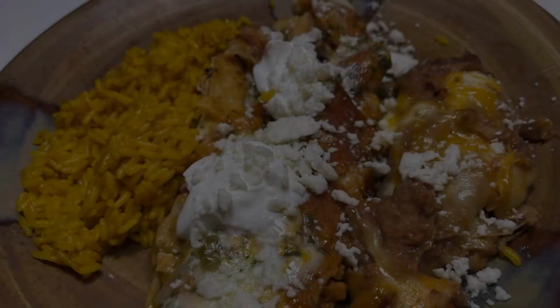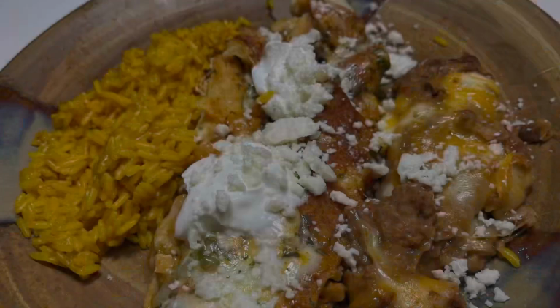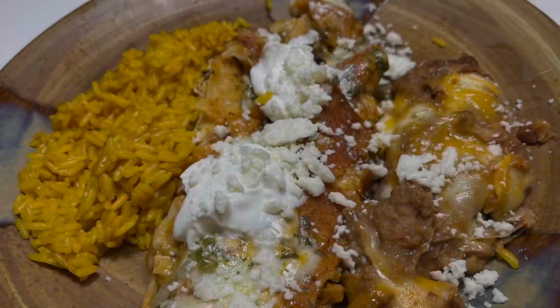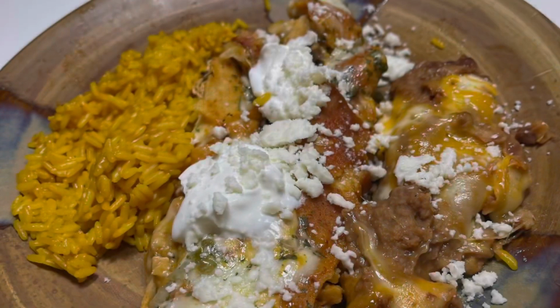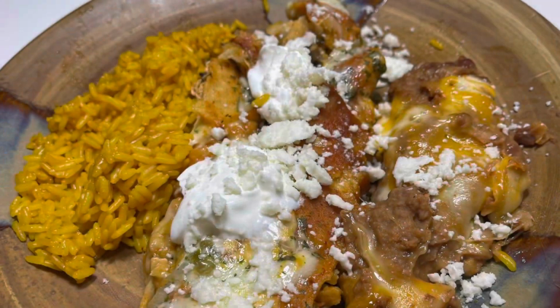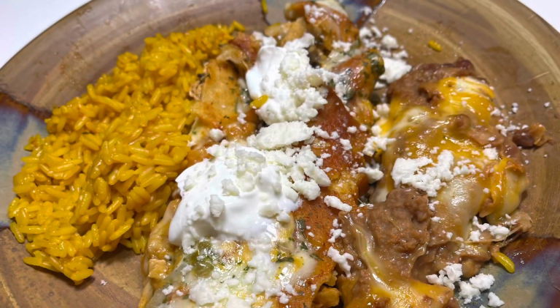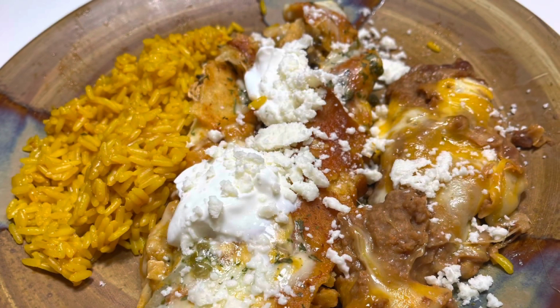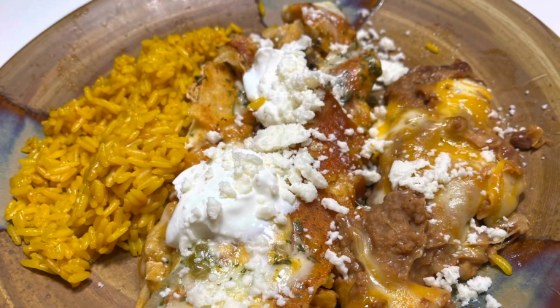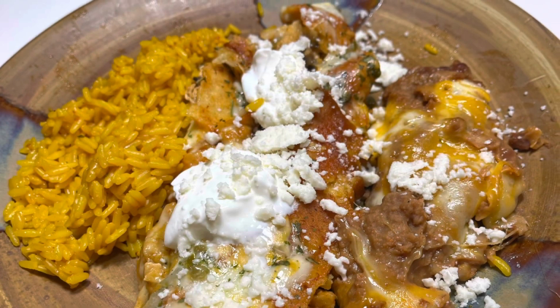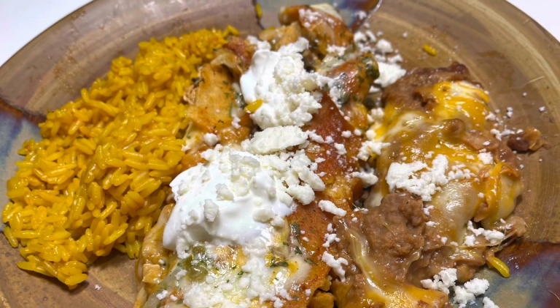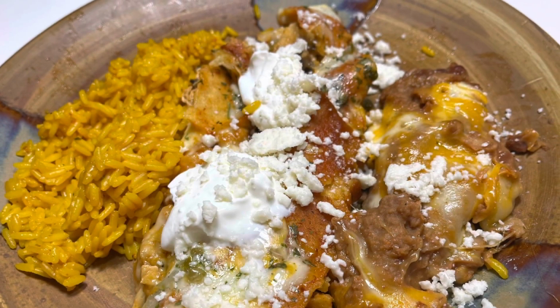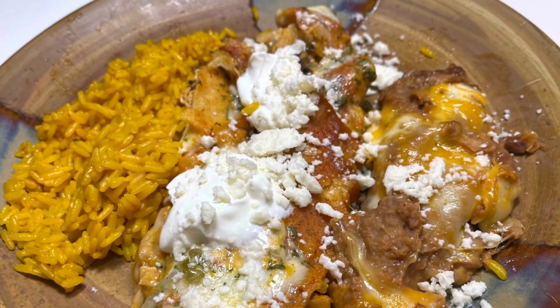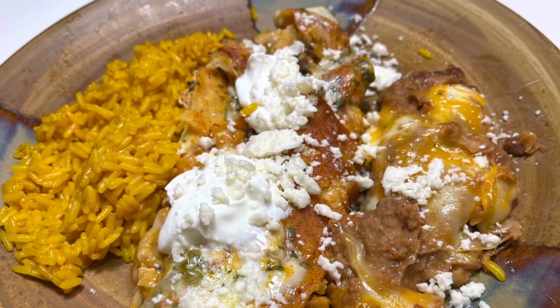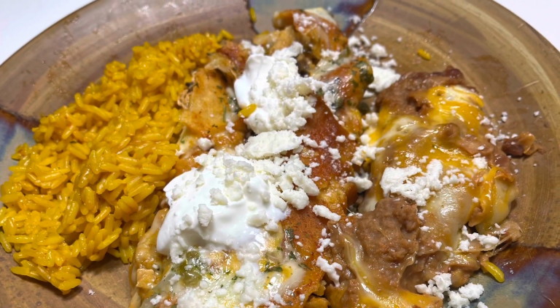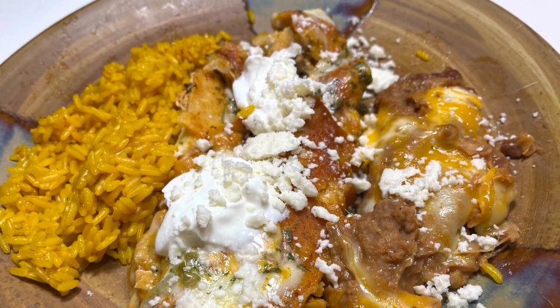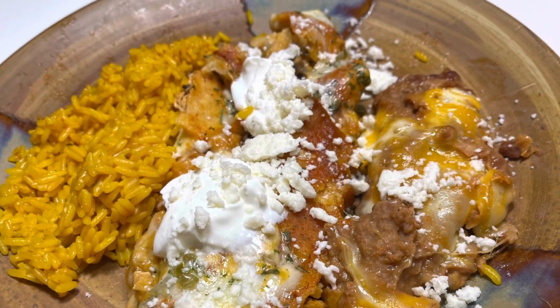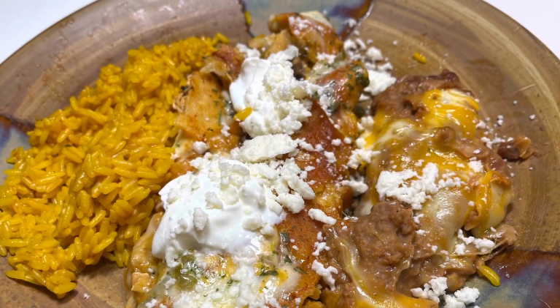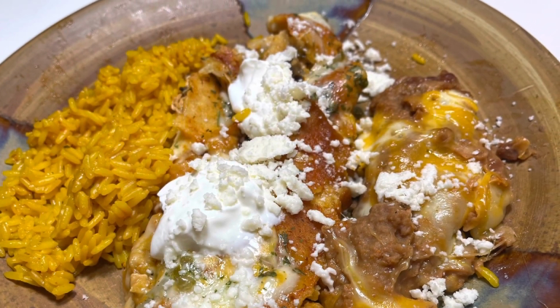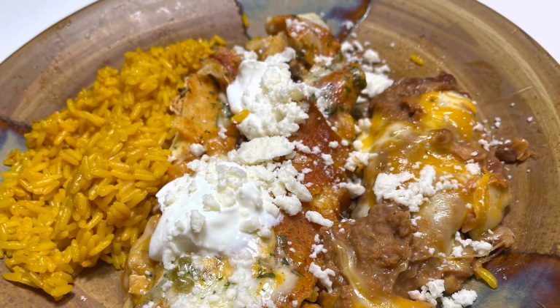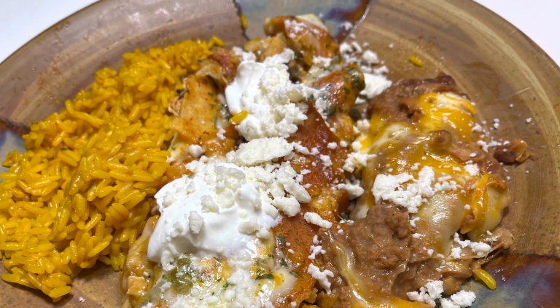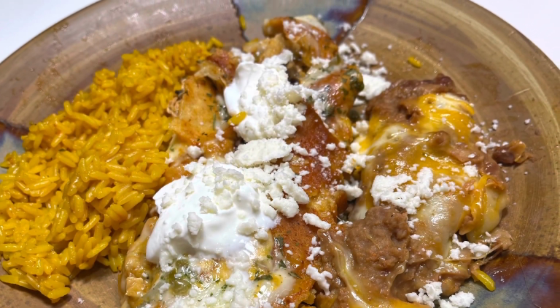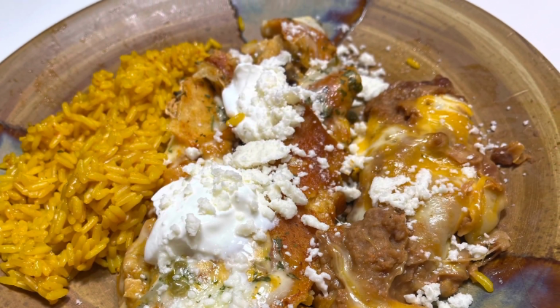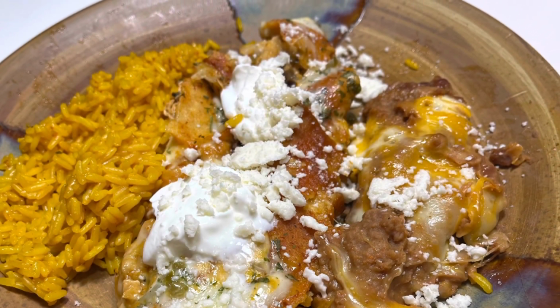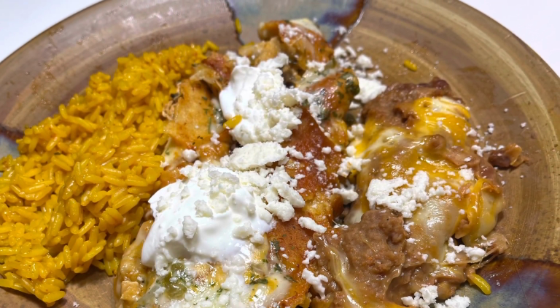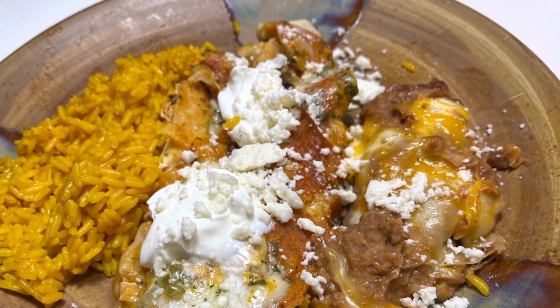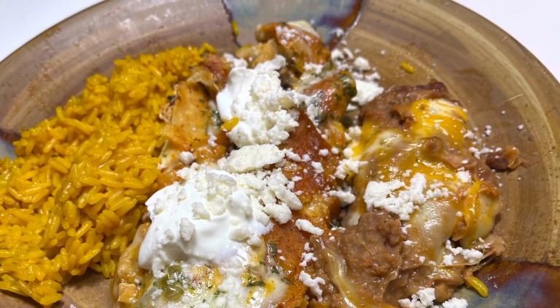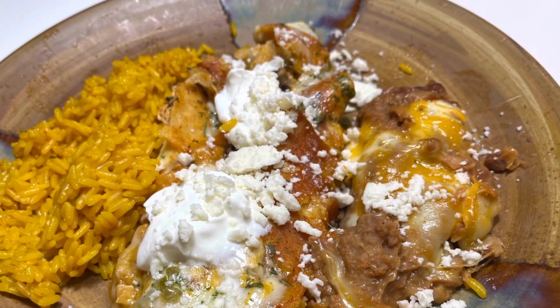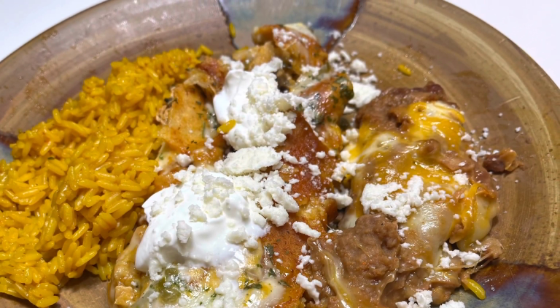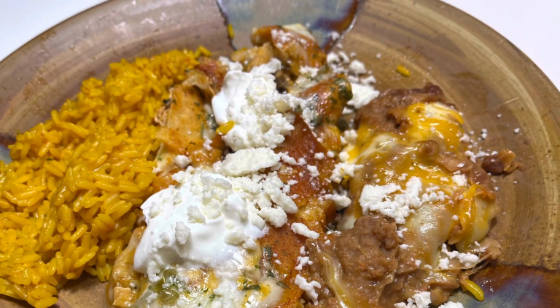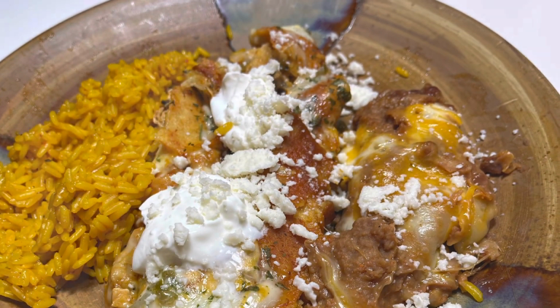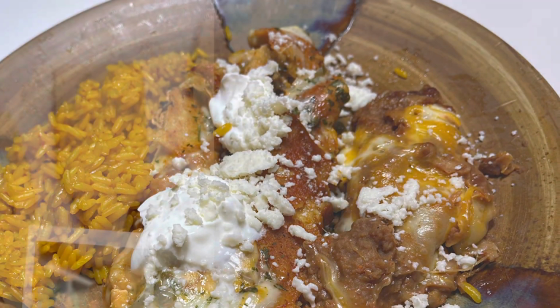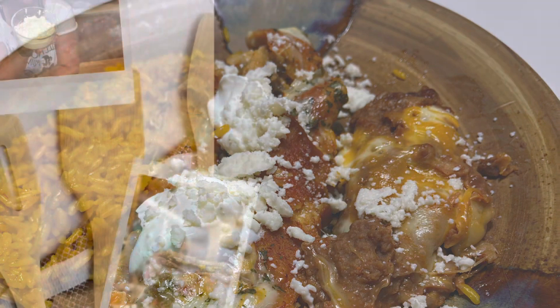Hi, if you'd like to see how I put together this chicken enchilada dinner, then keep watching.